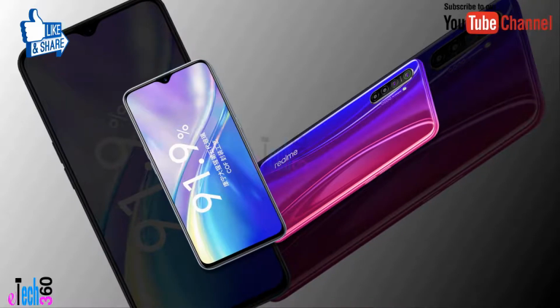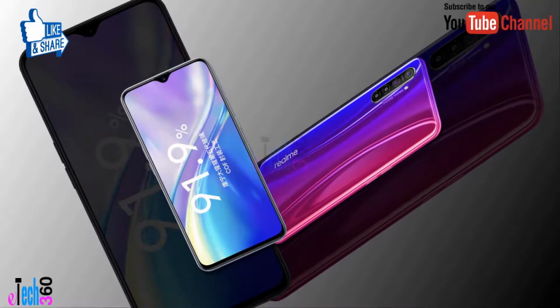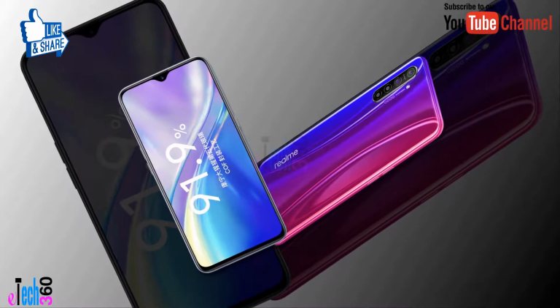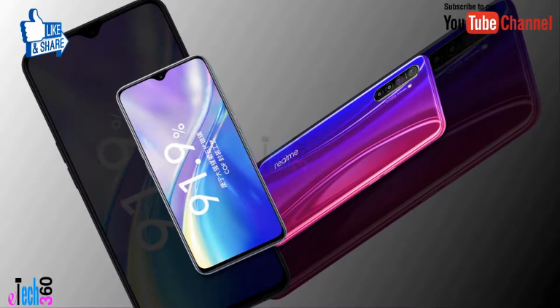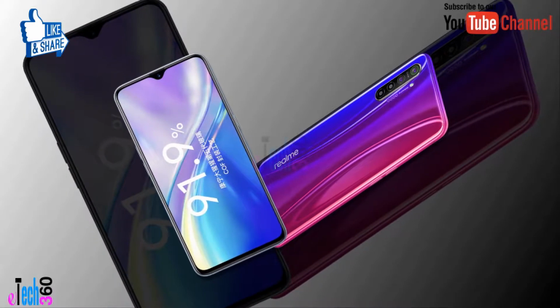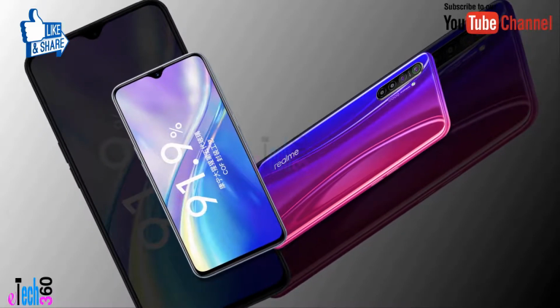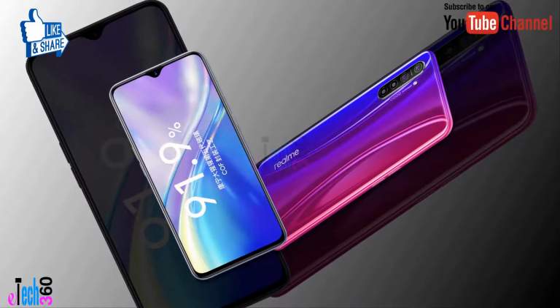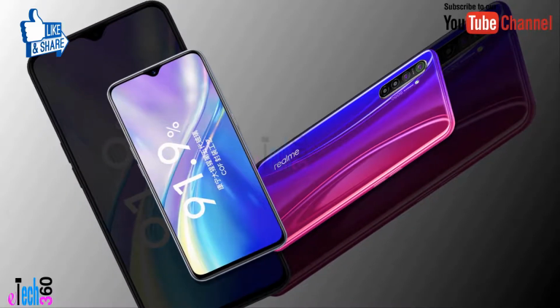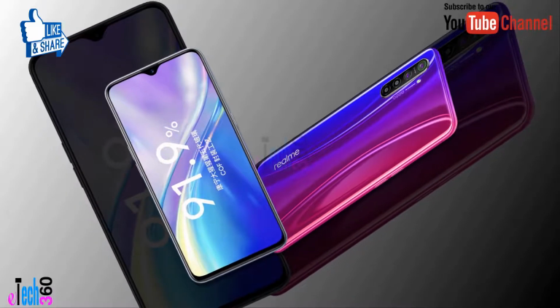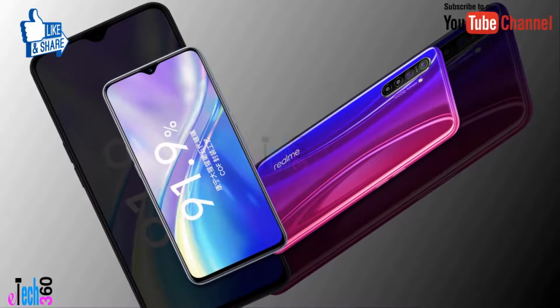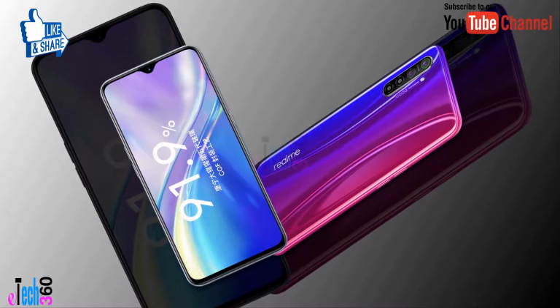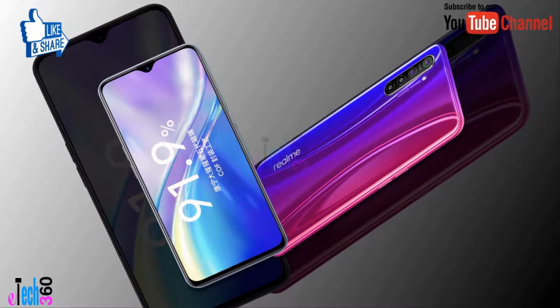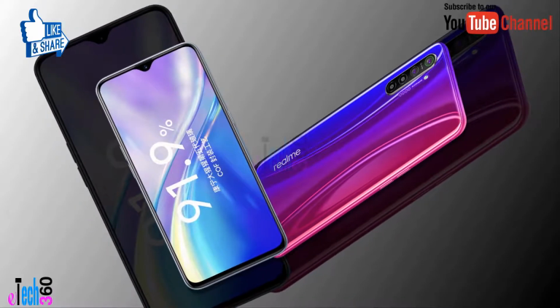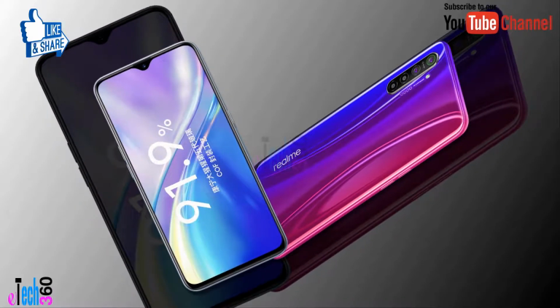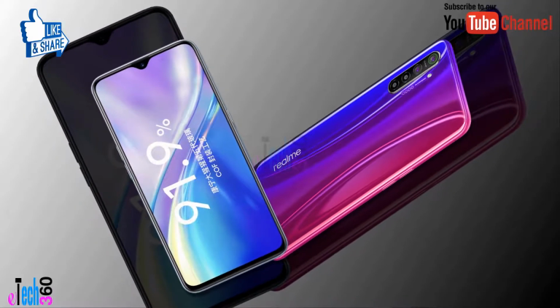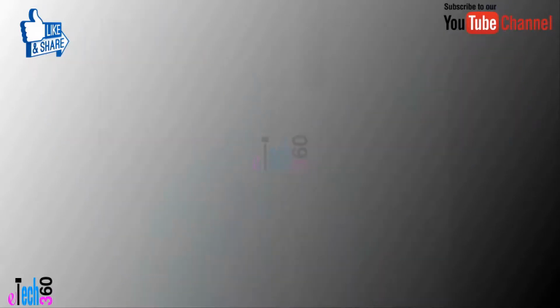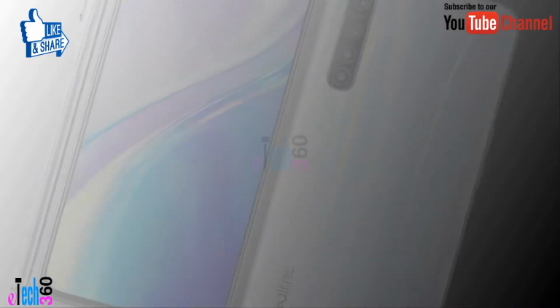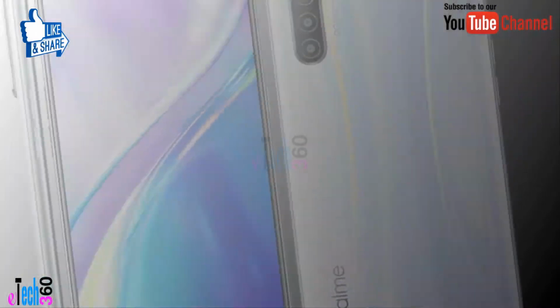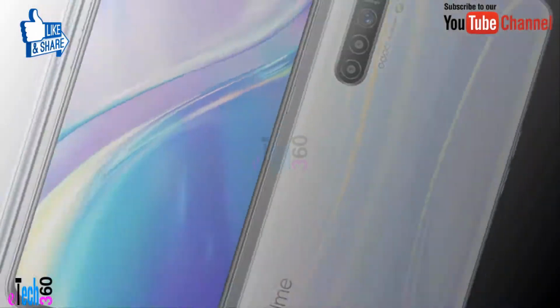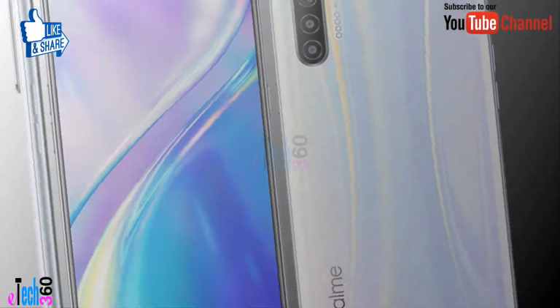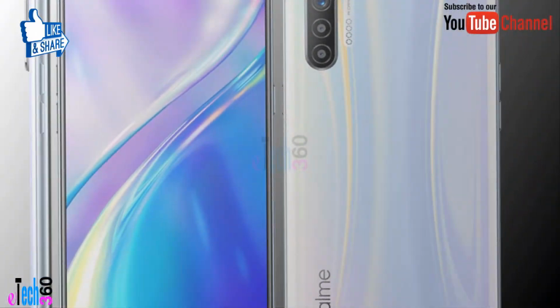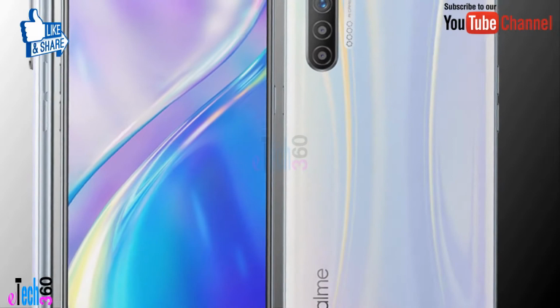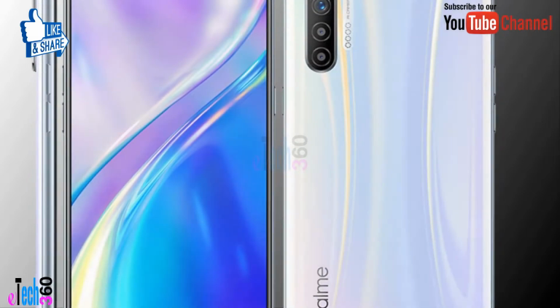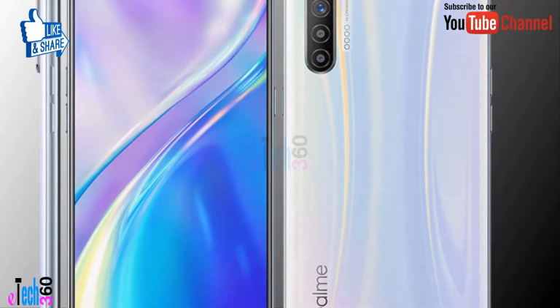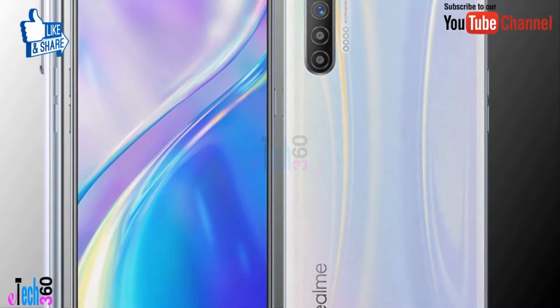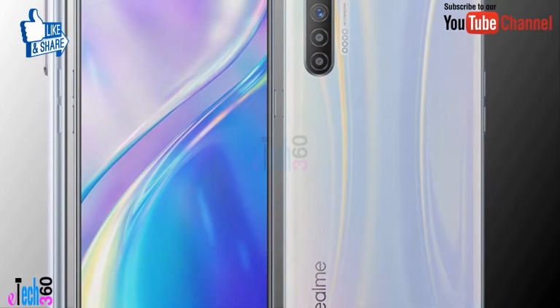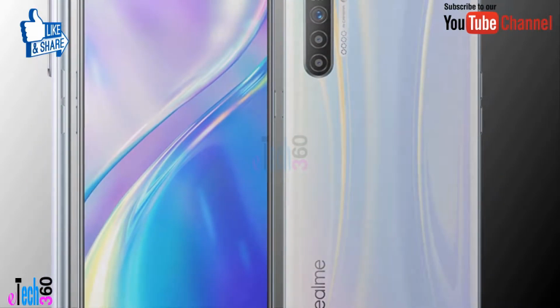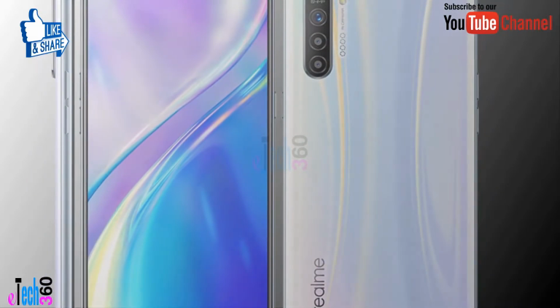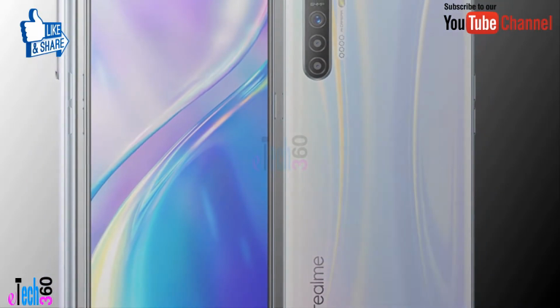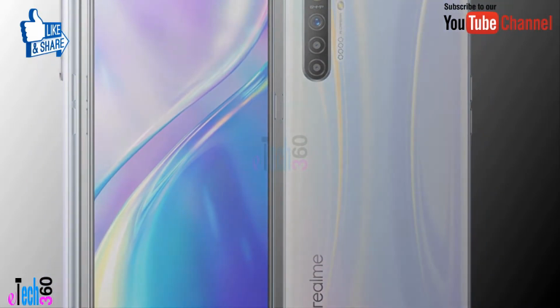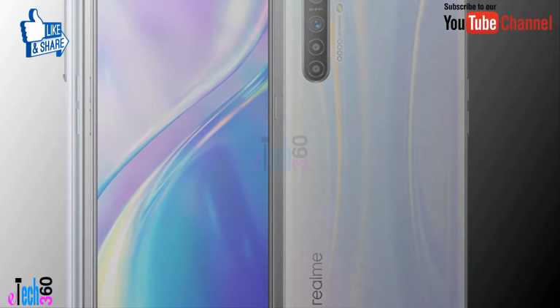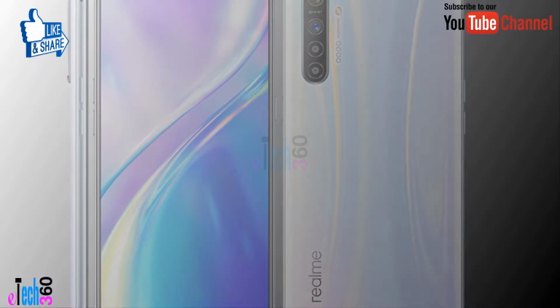The Realme X2 is a dual SIM smartphone that accepts two nano SIM cards.